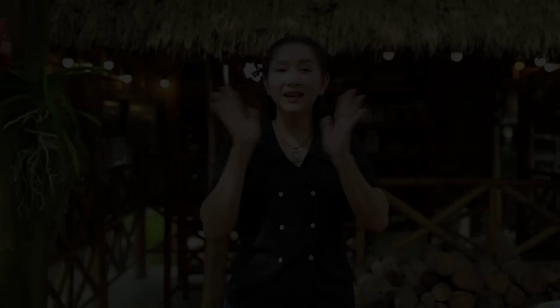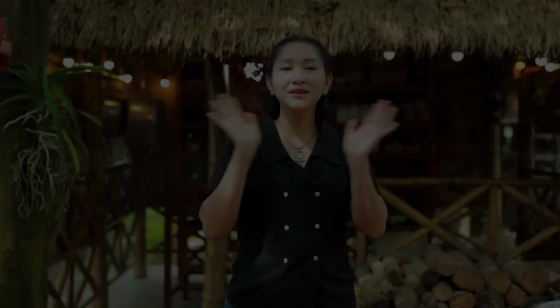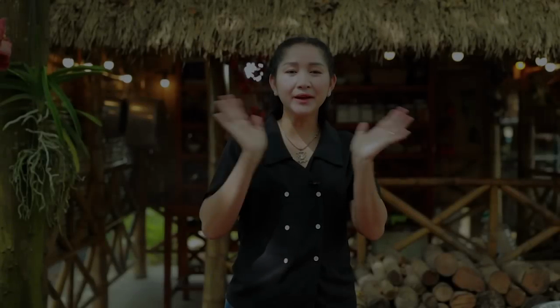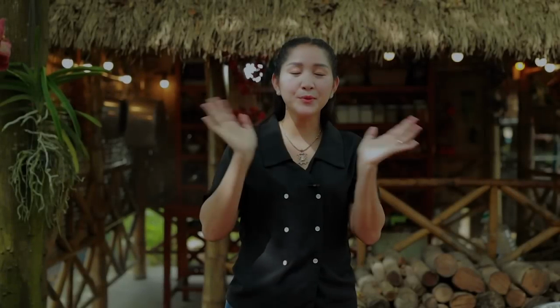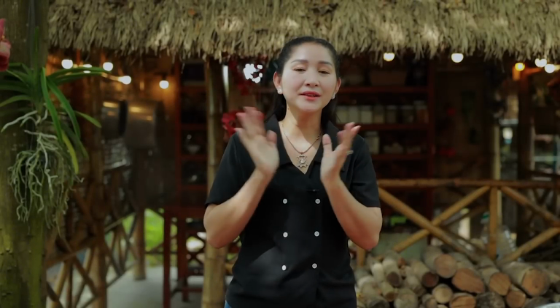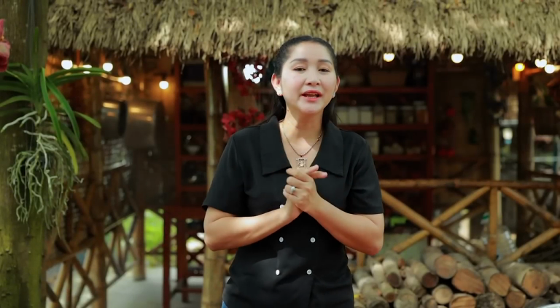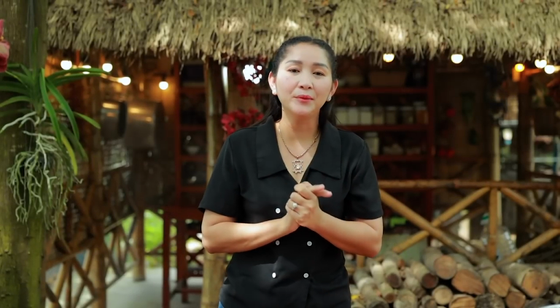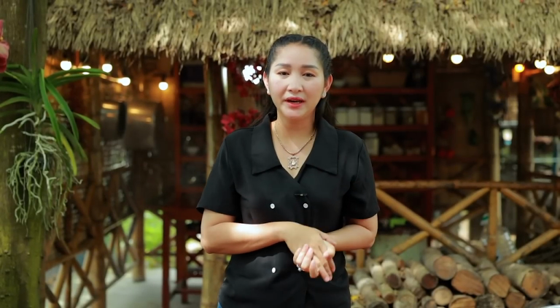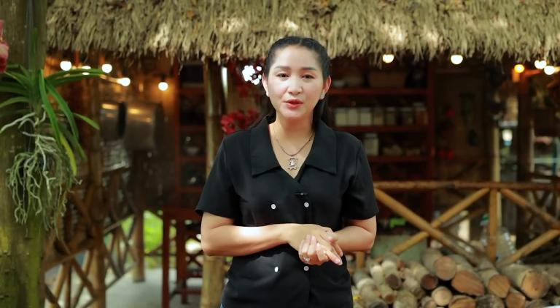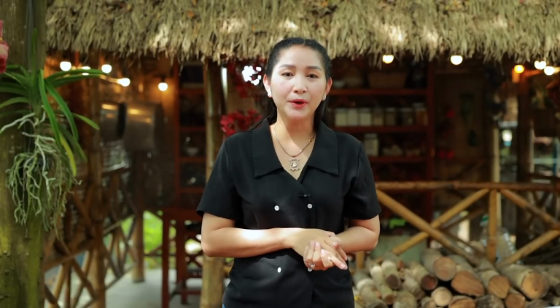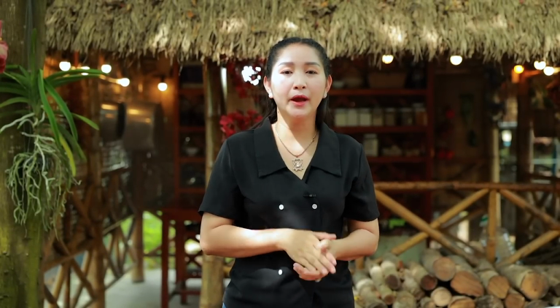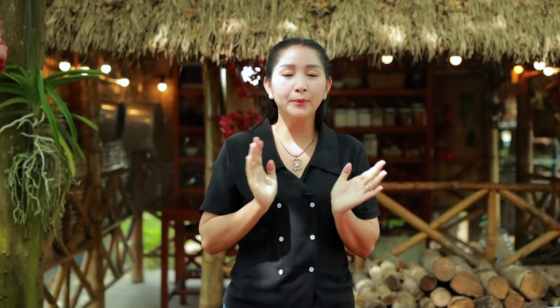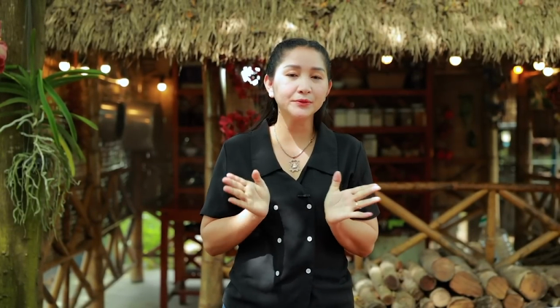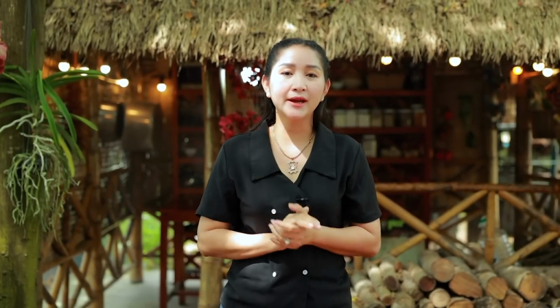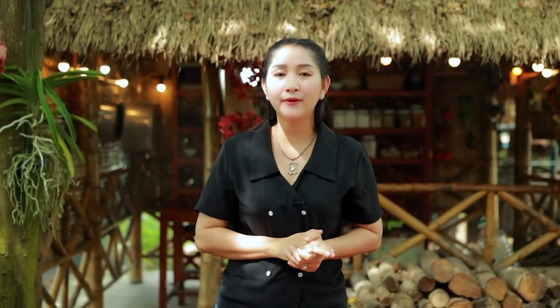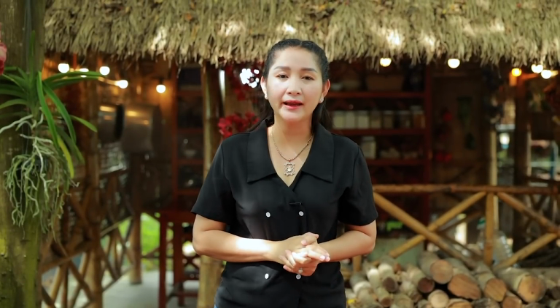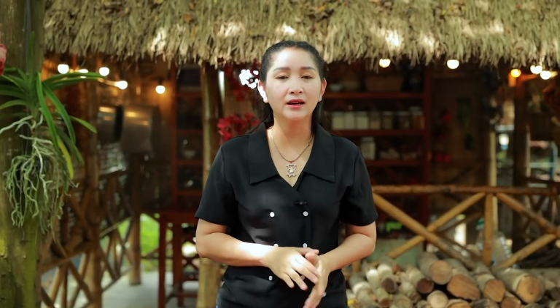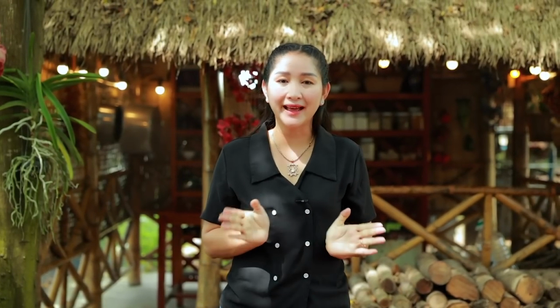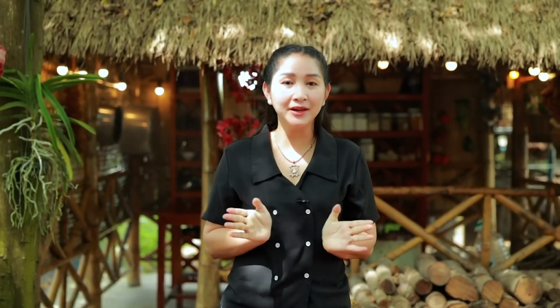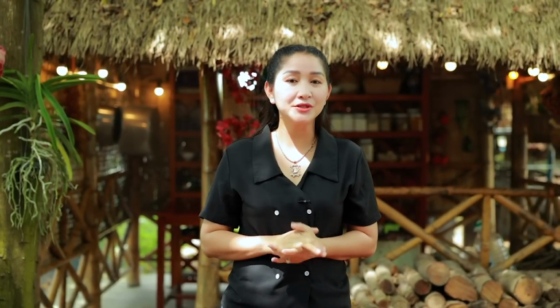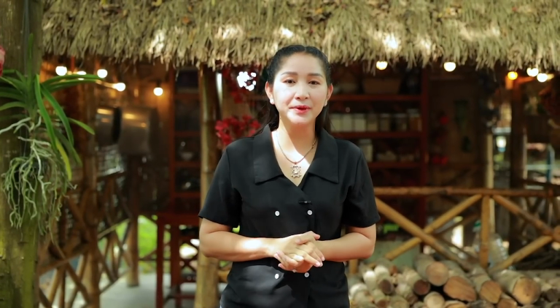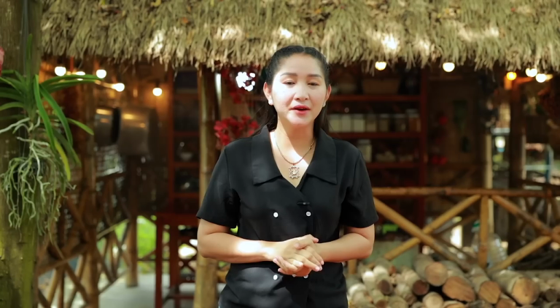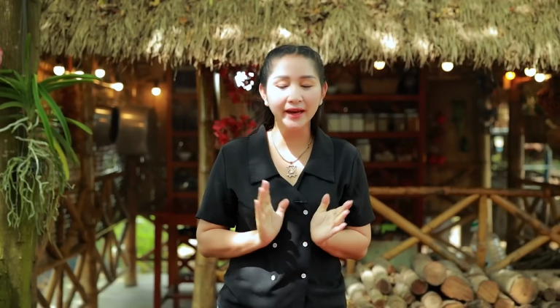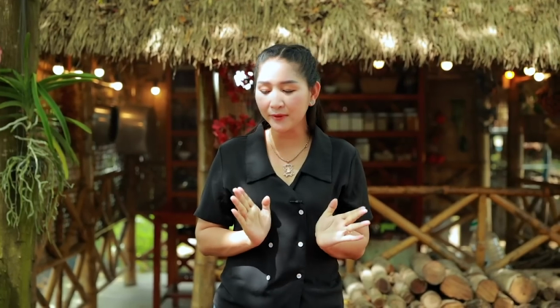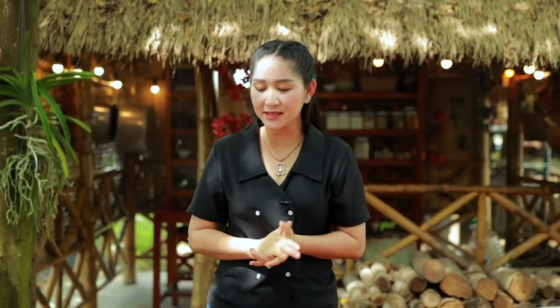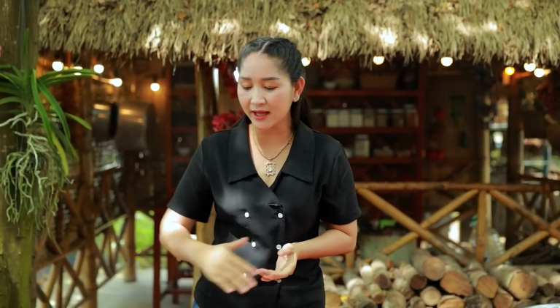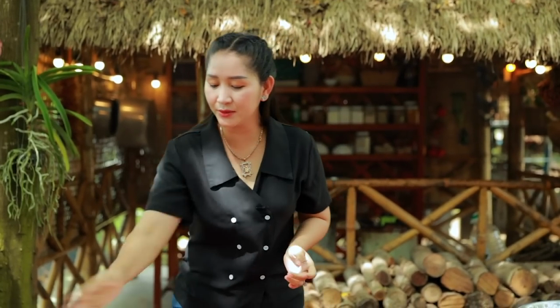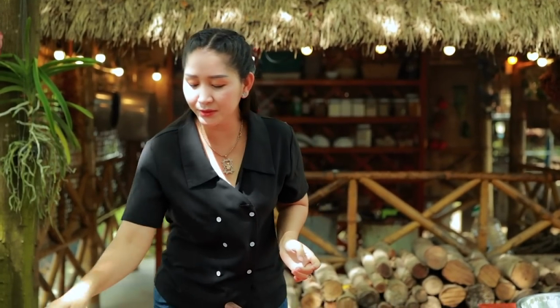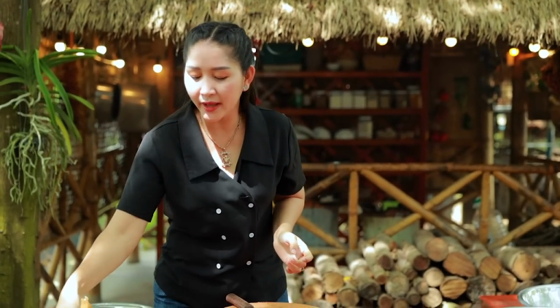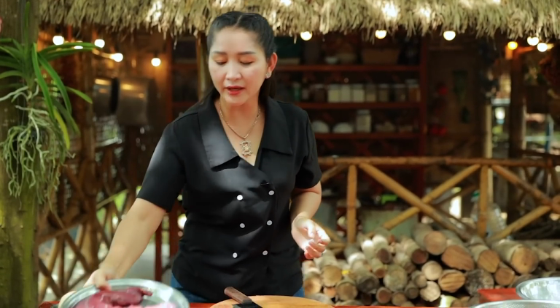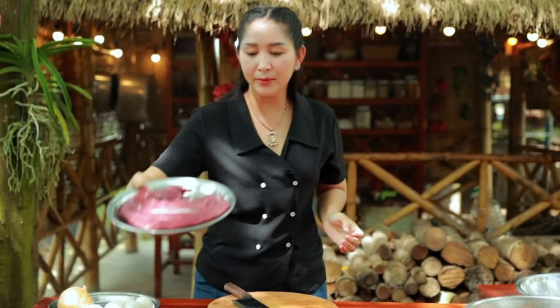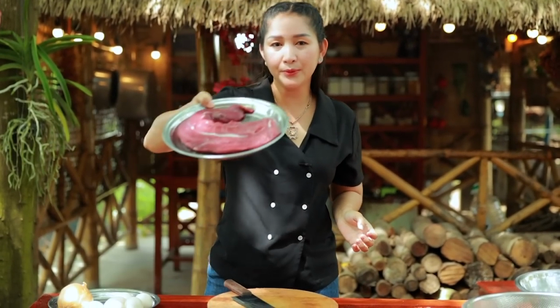Hello everyone, today I'm going to prepare a beef stir-fry dark egg recipe. First I start to clean the beef.